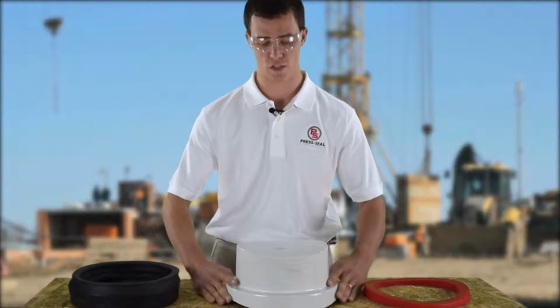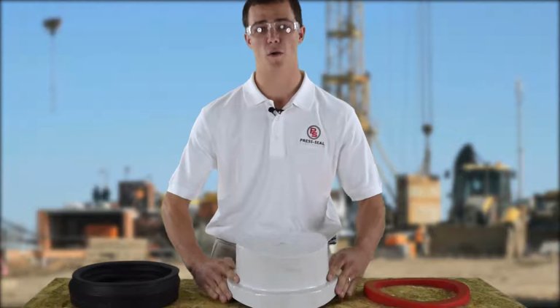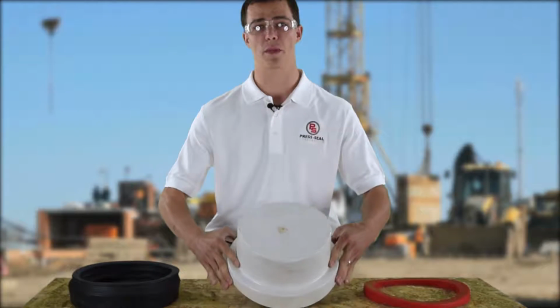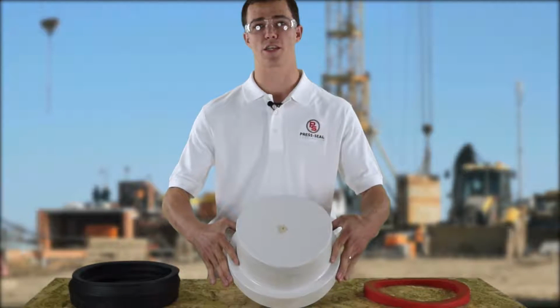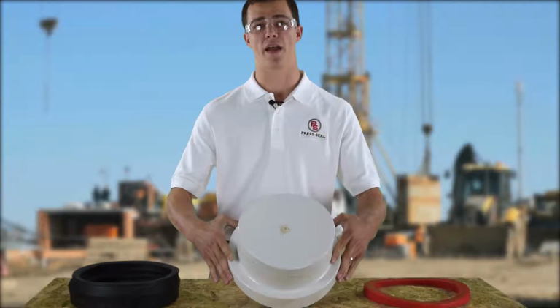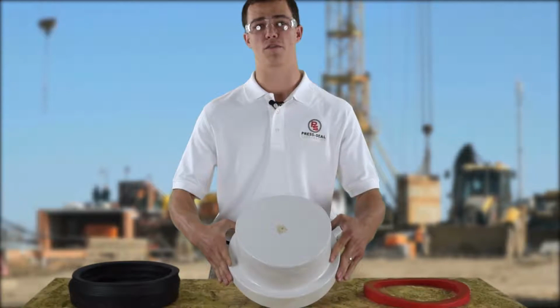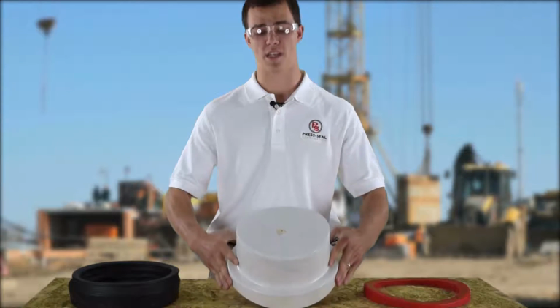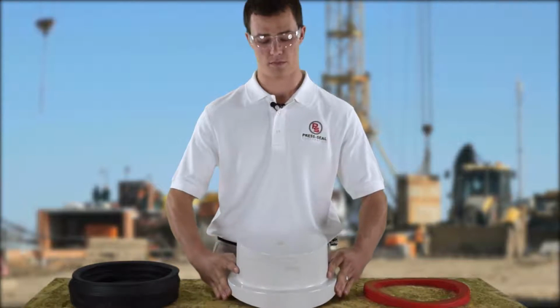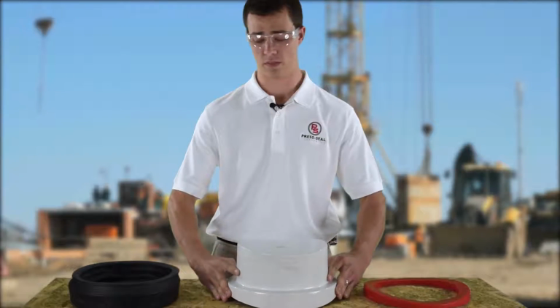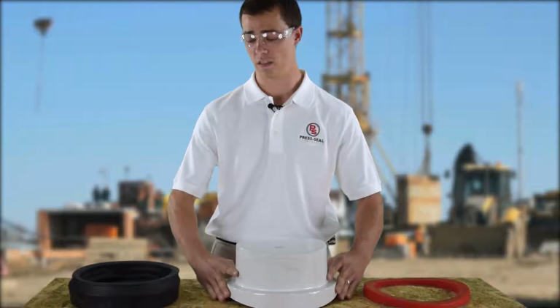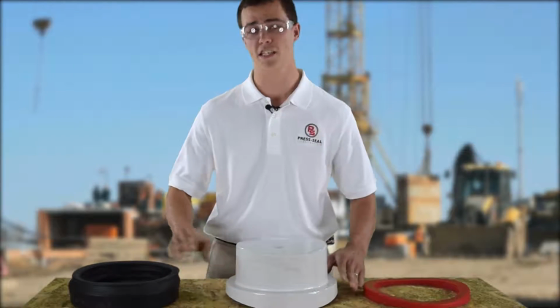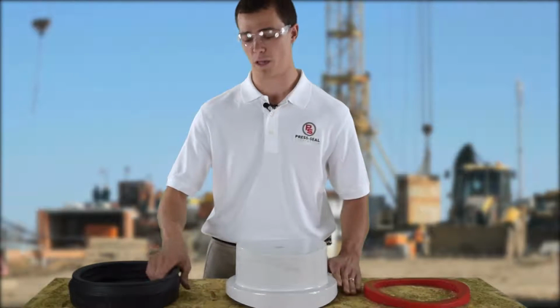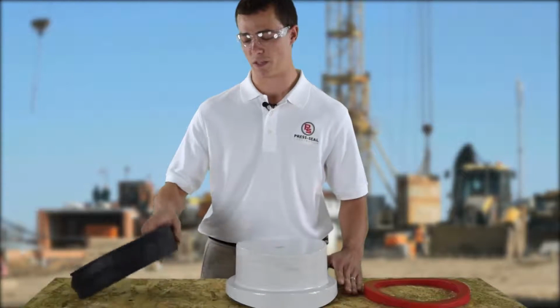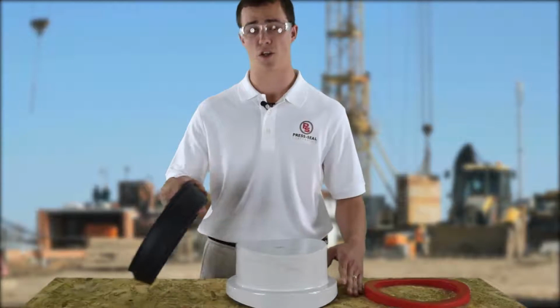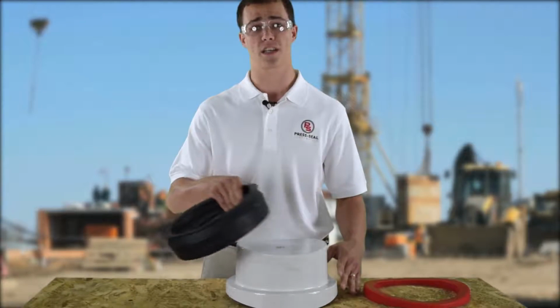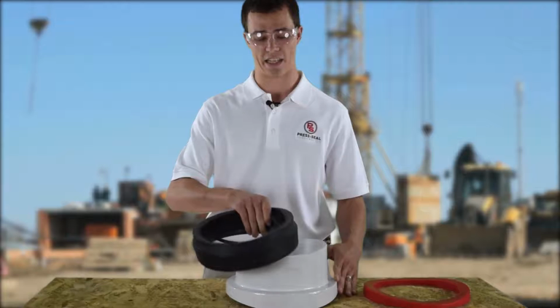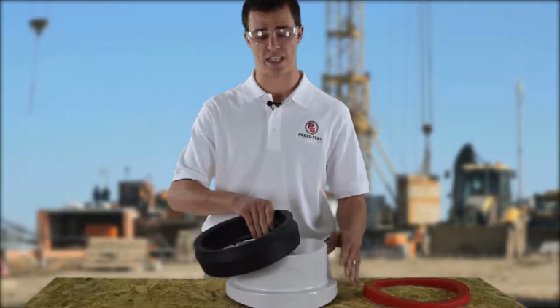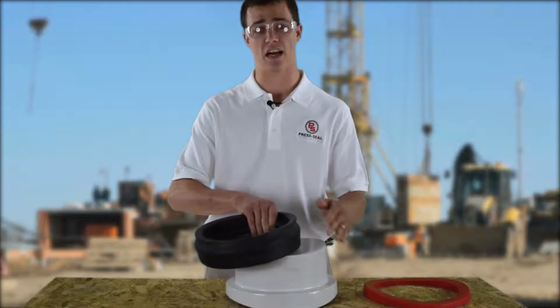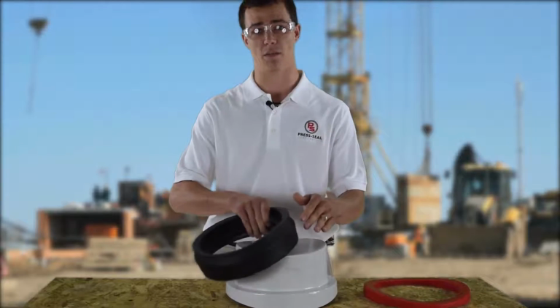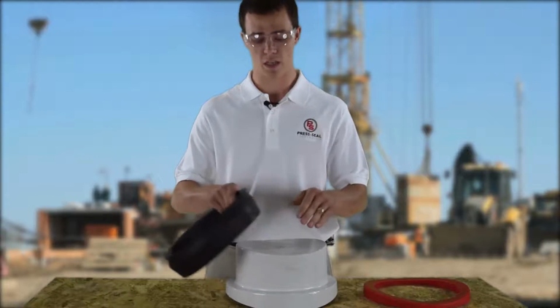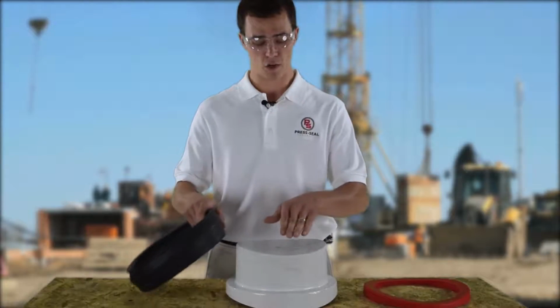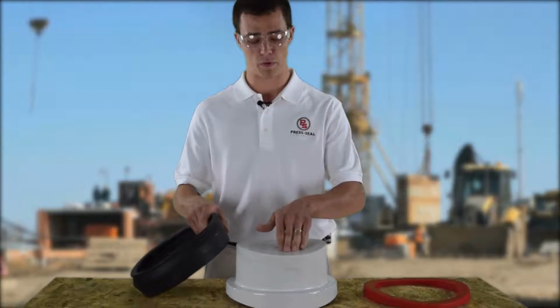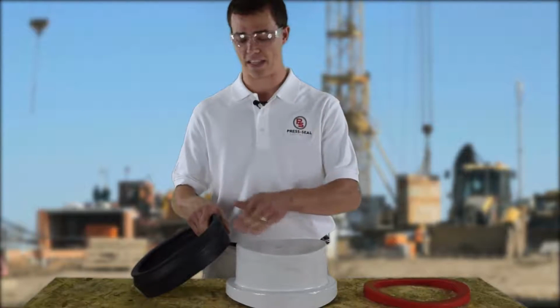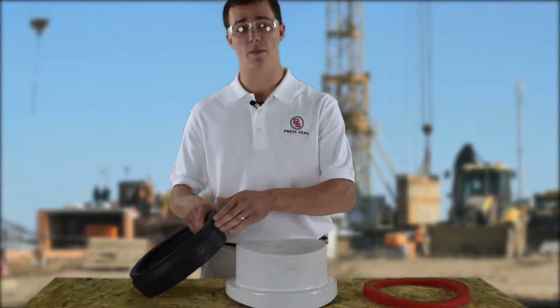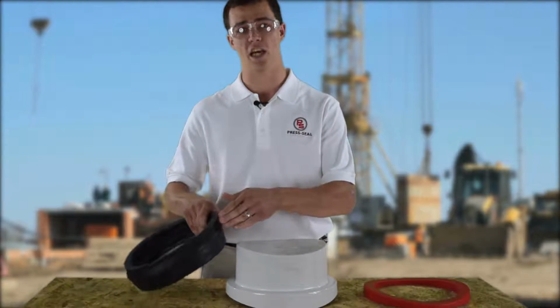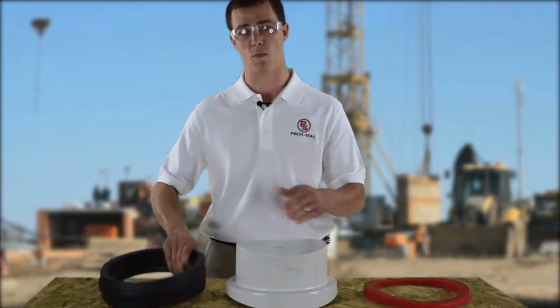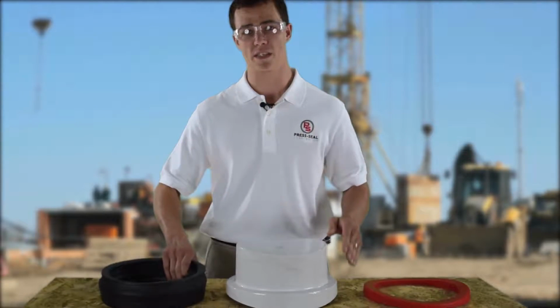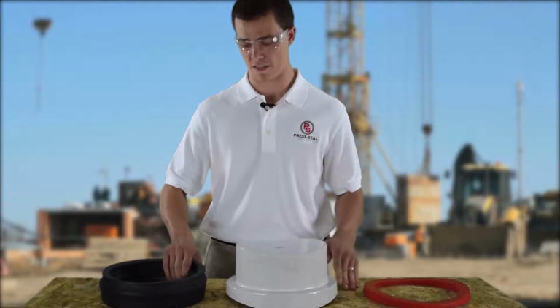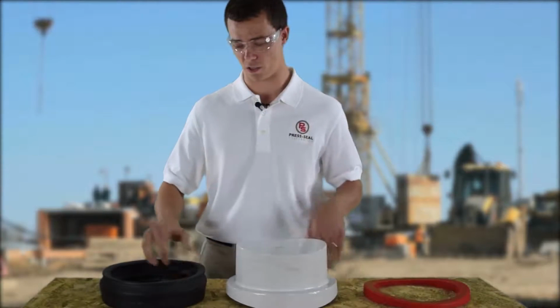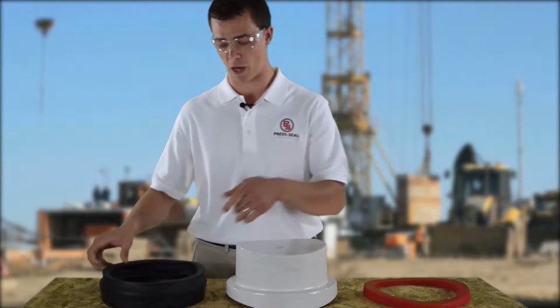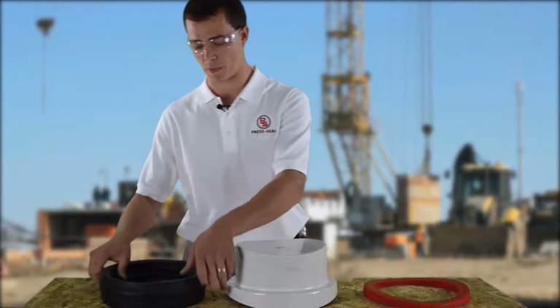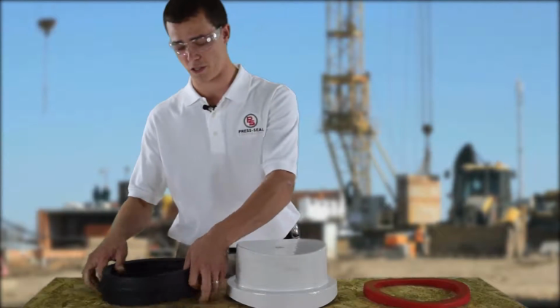Start by placing your mandrel face up. Next, we're going to position our connector key lock up. Remember: face up, key up, and we'll always have the seal in the proper position.